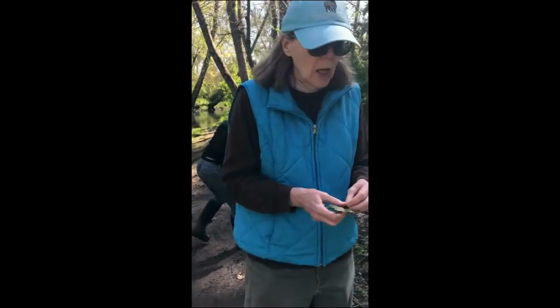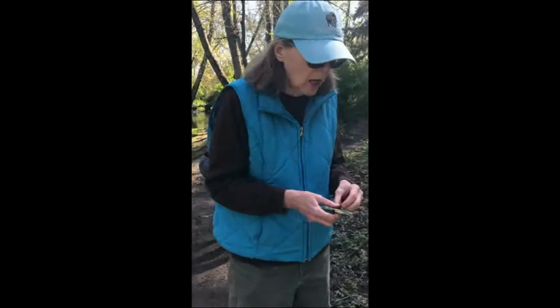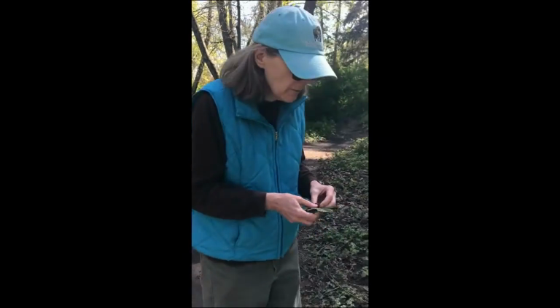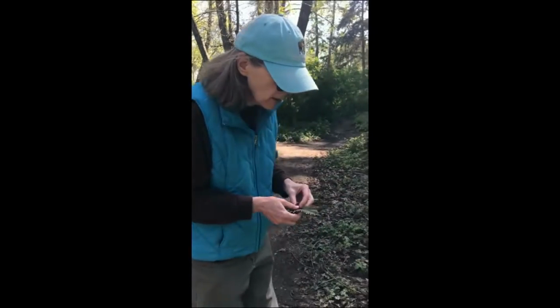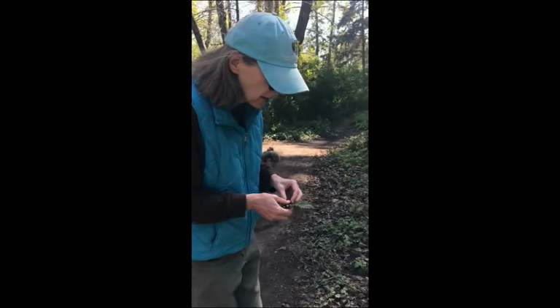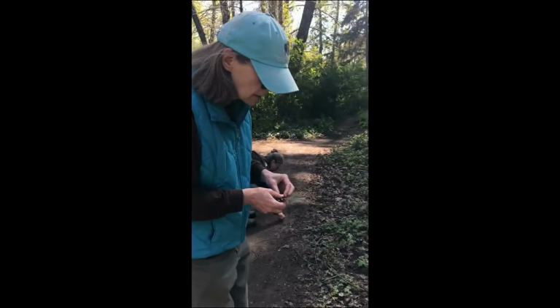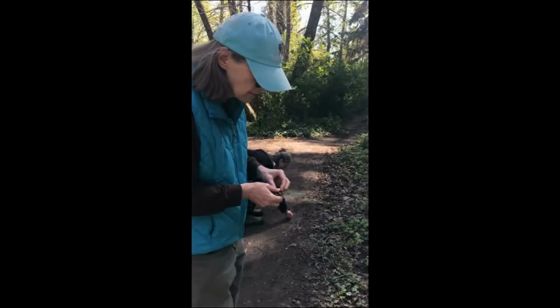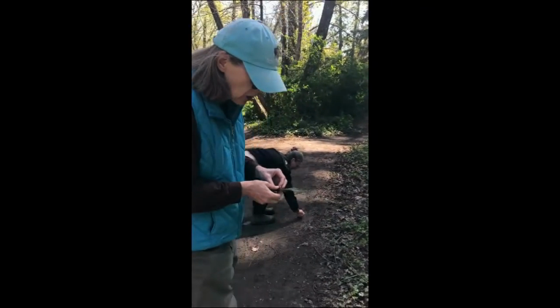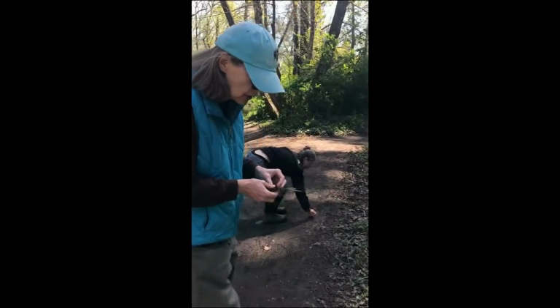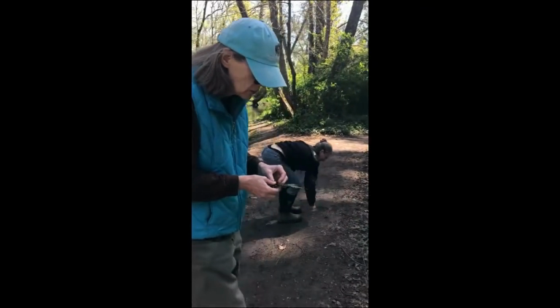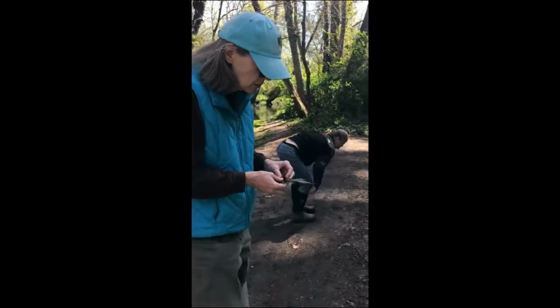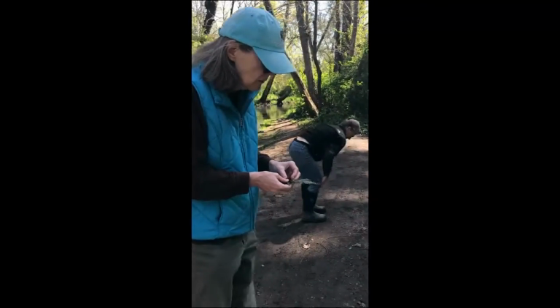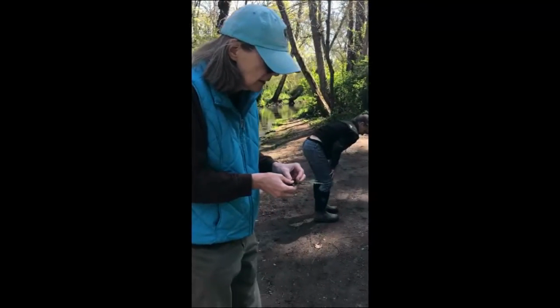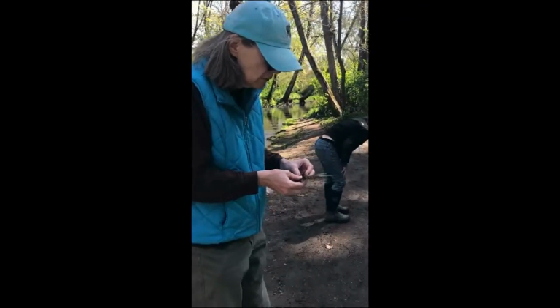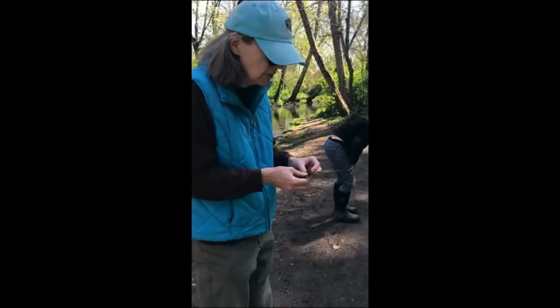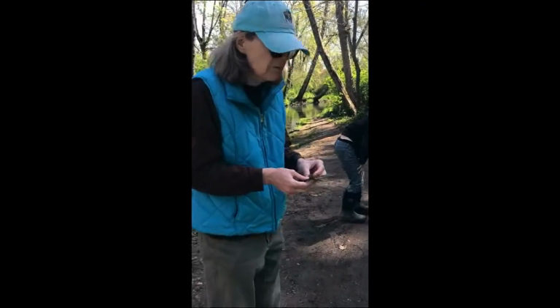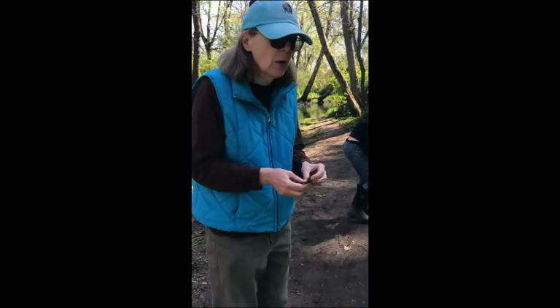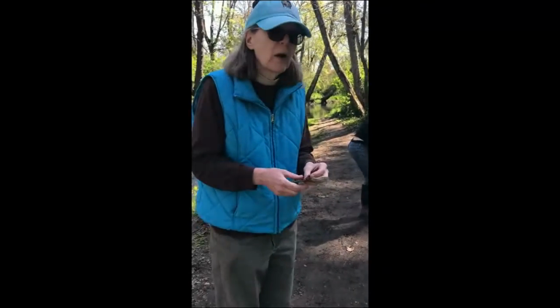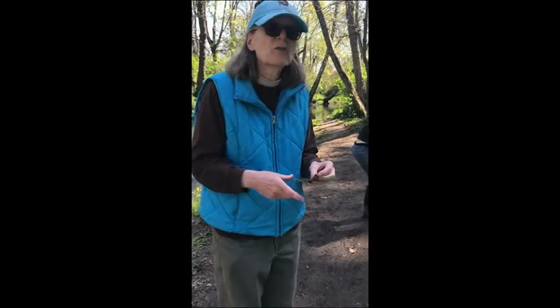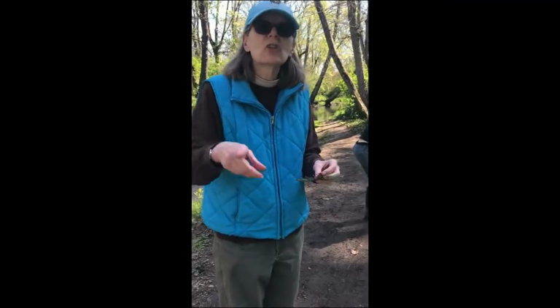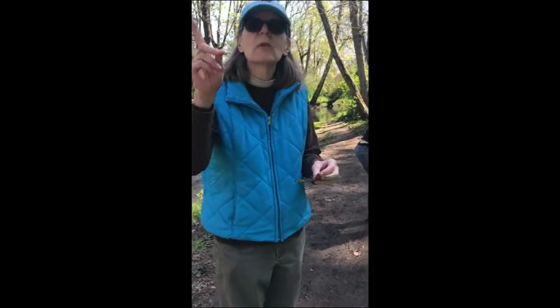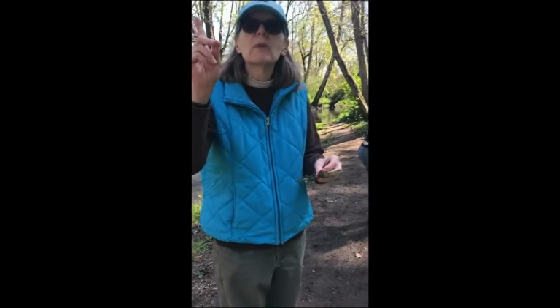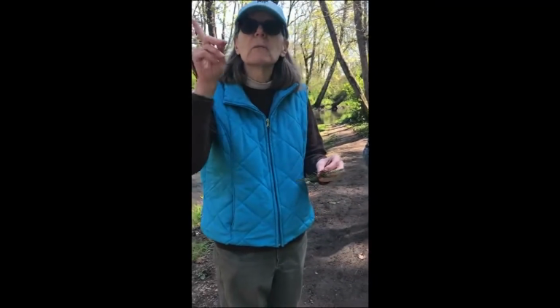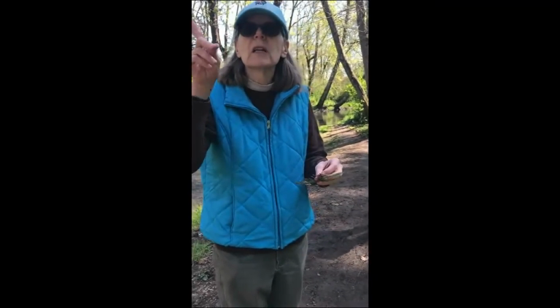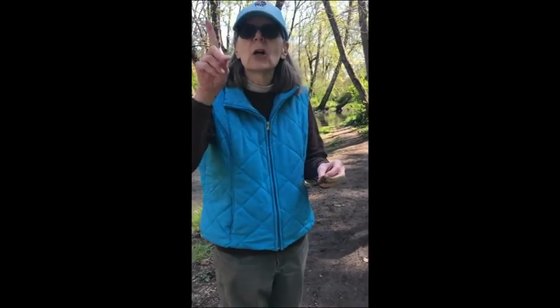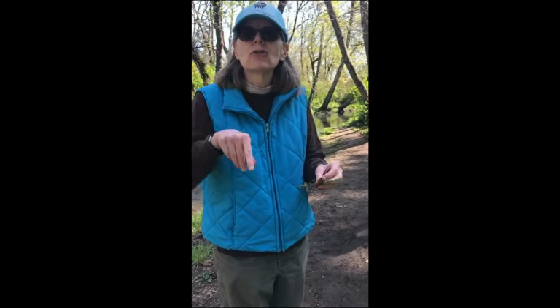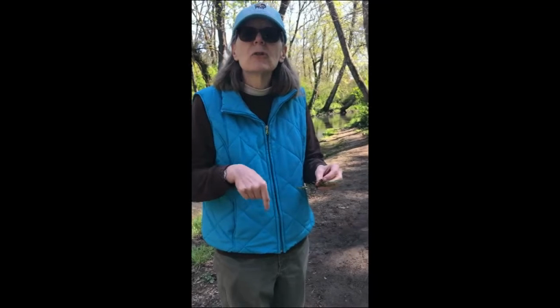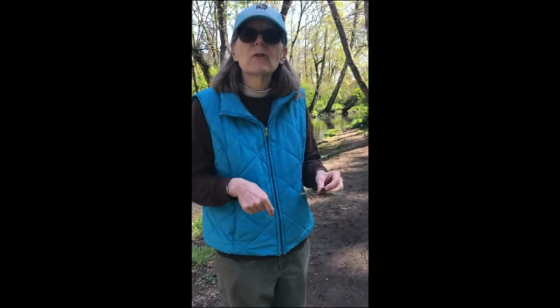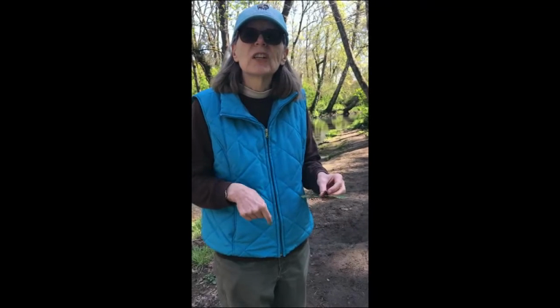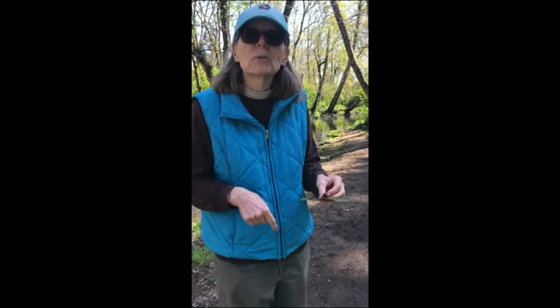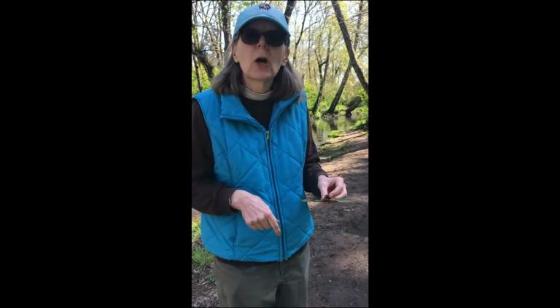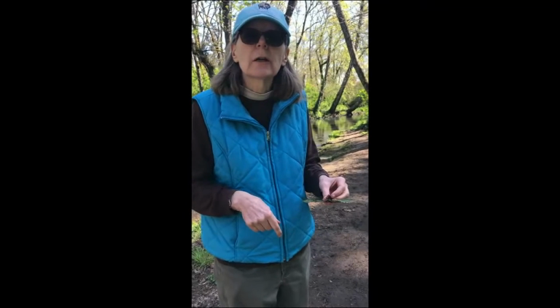I might add some moss or some leaves. Why don't you check with me in a minute and I'll show you the finished product.